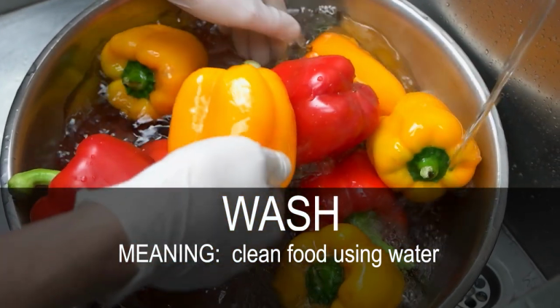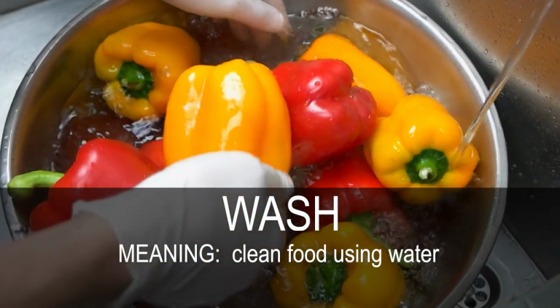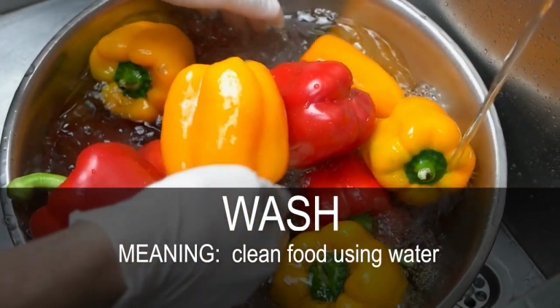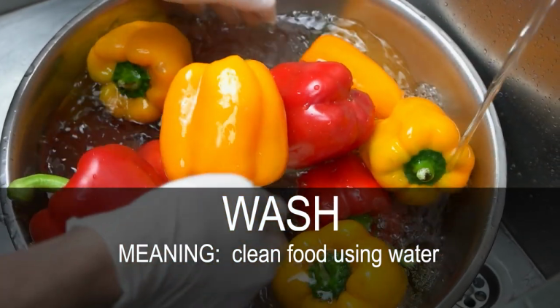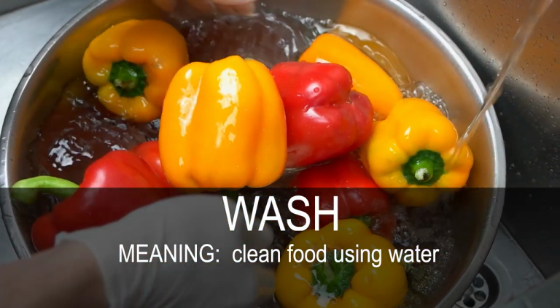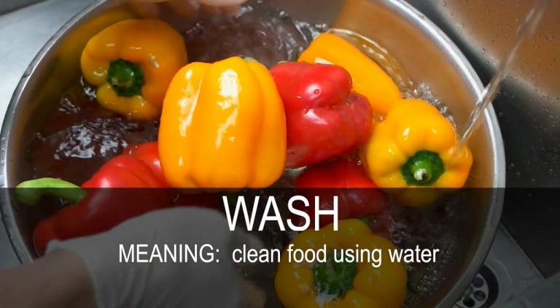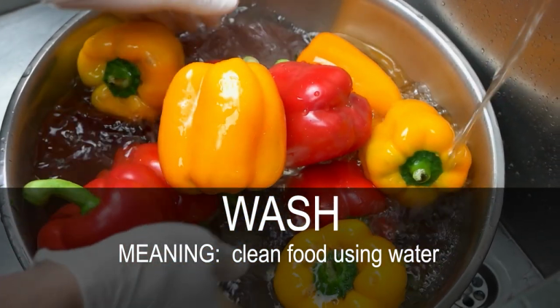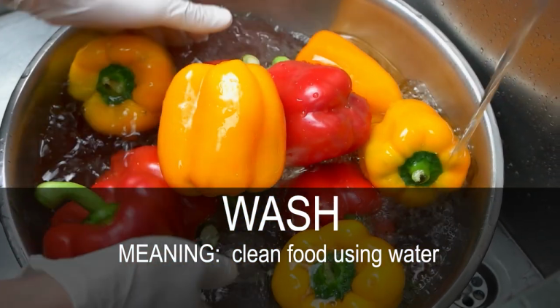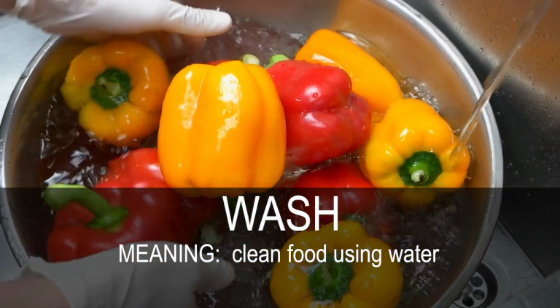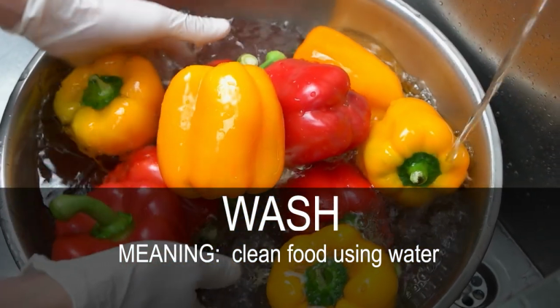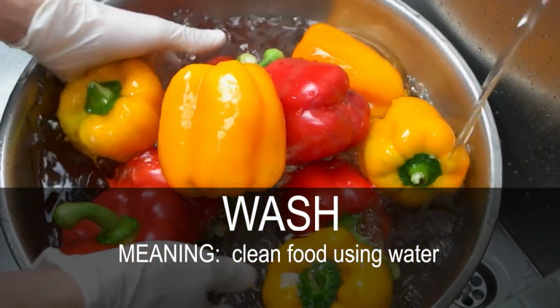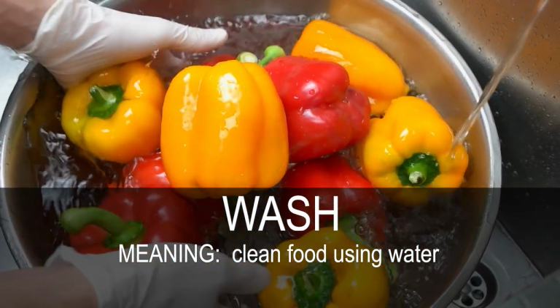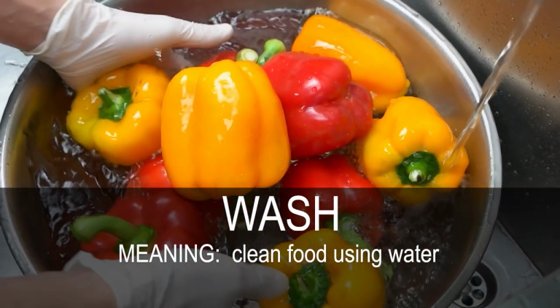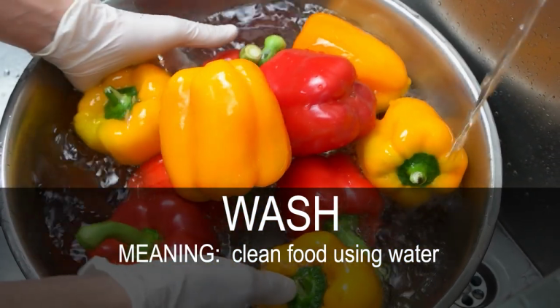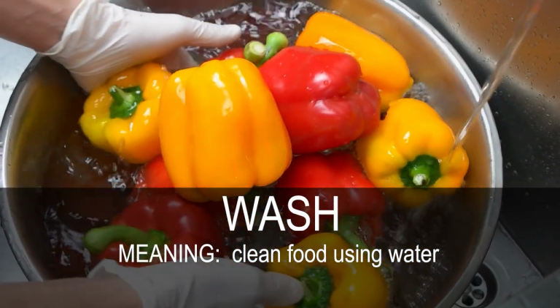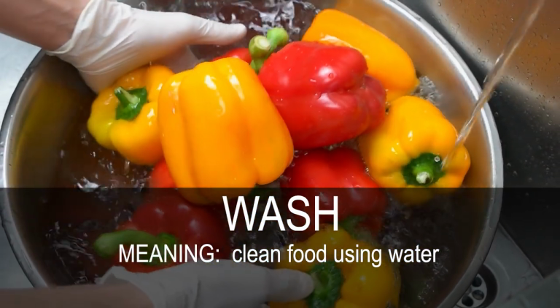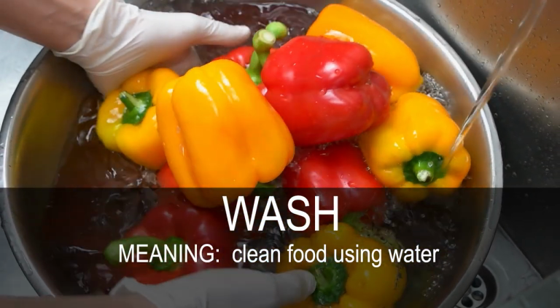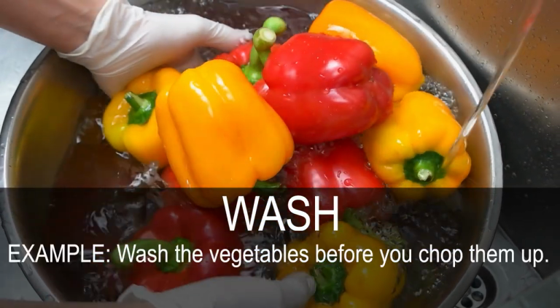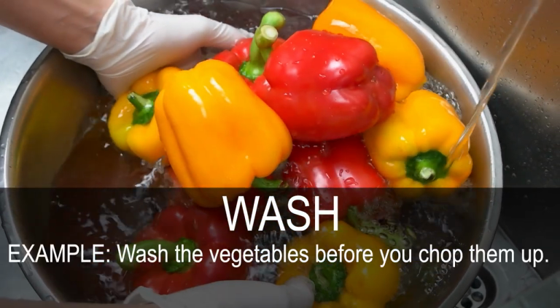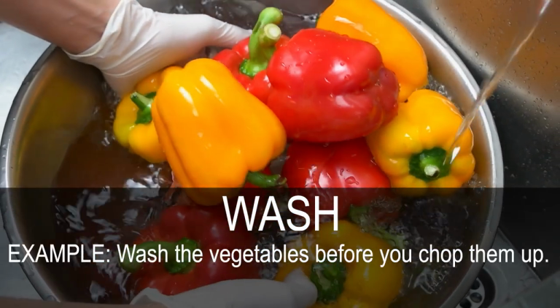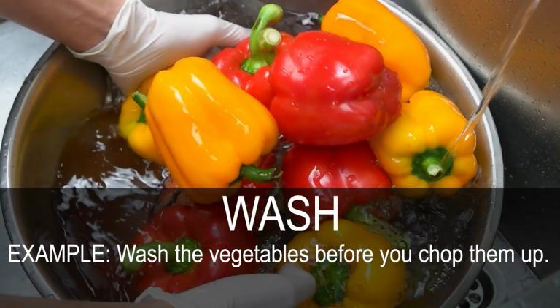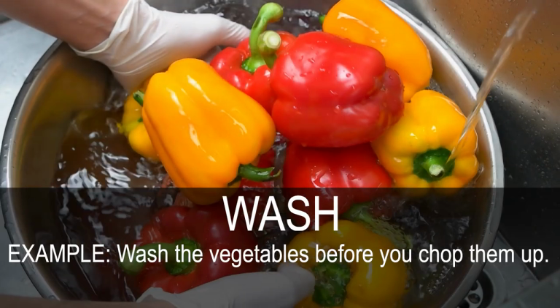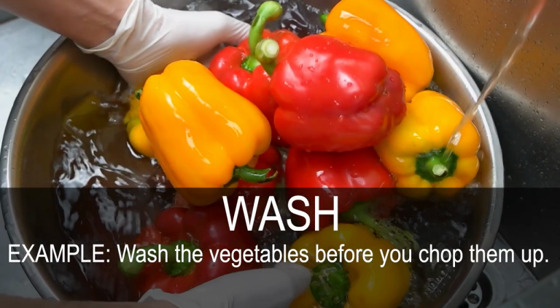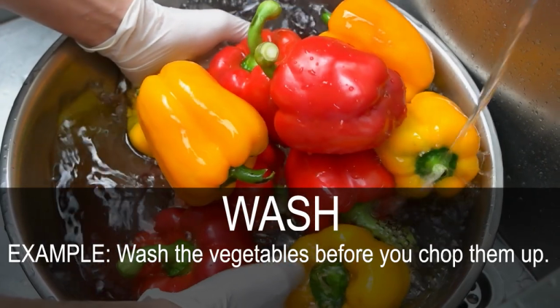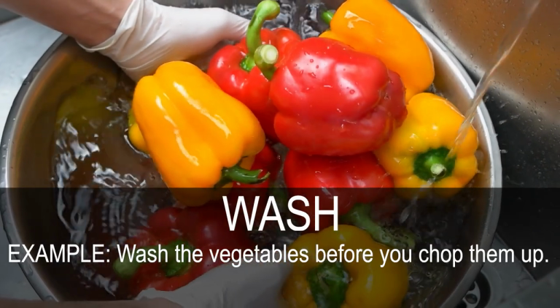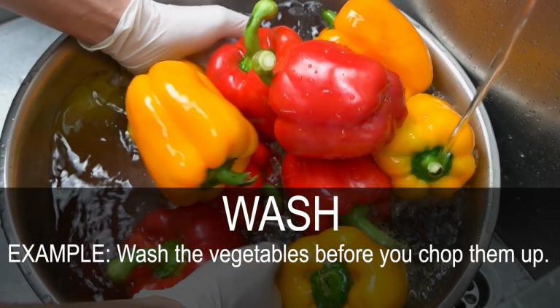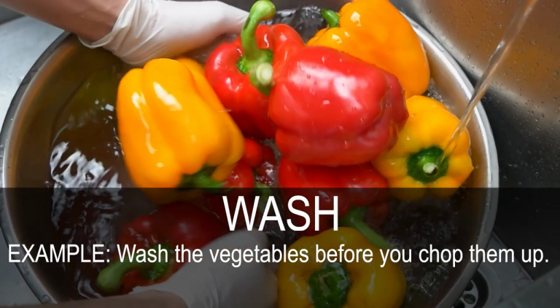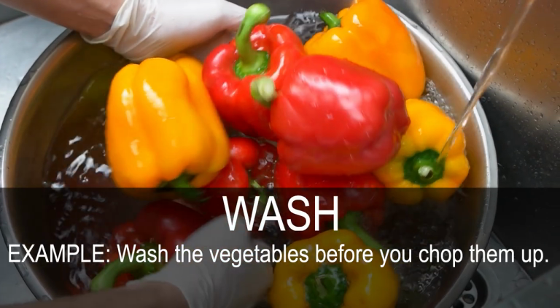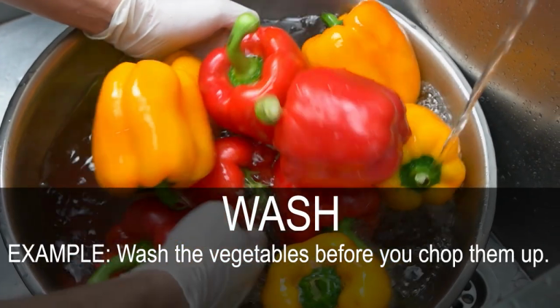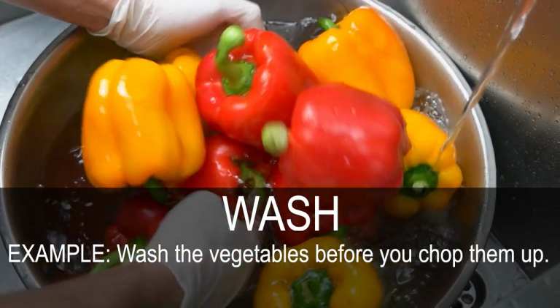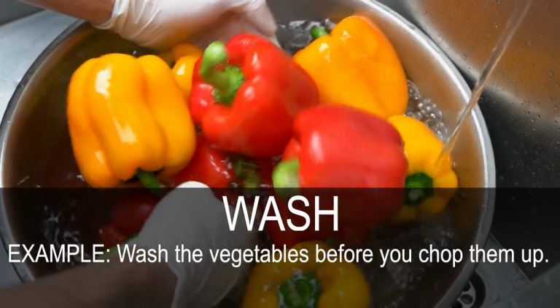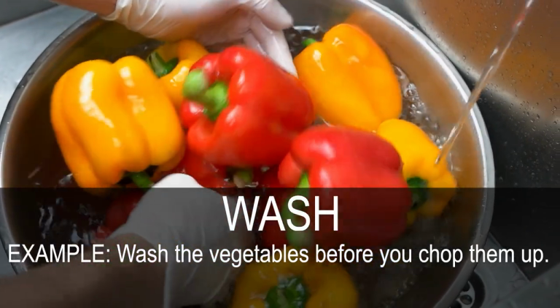Wash. Clean food using water. Wash the vegetables before you chop them up.